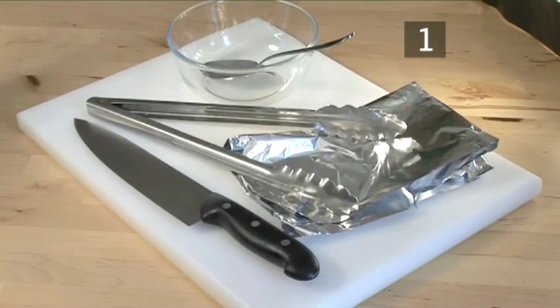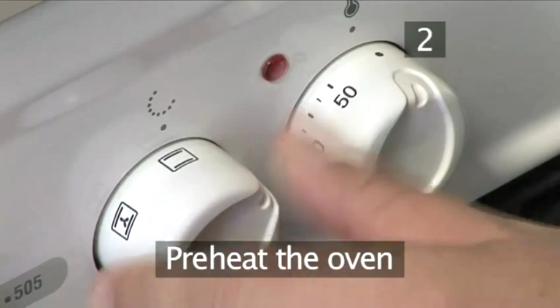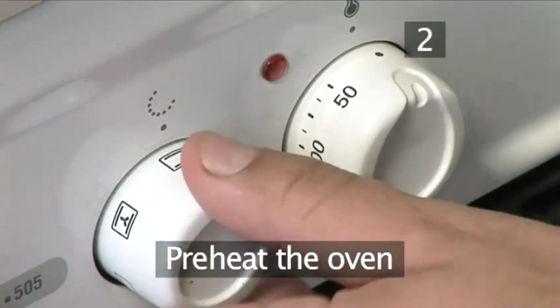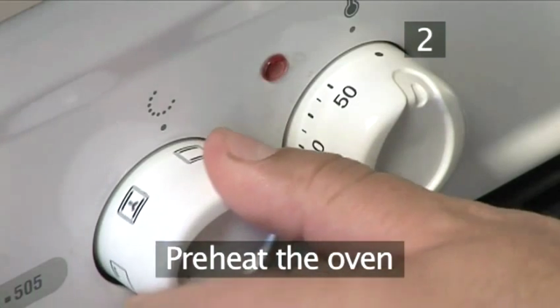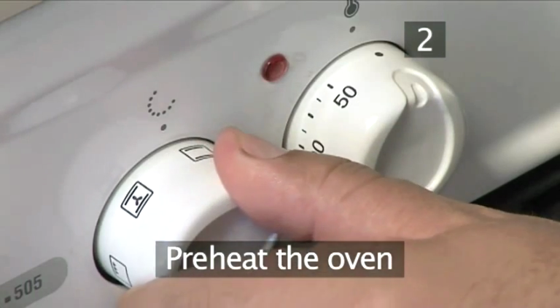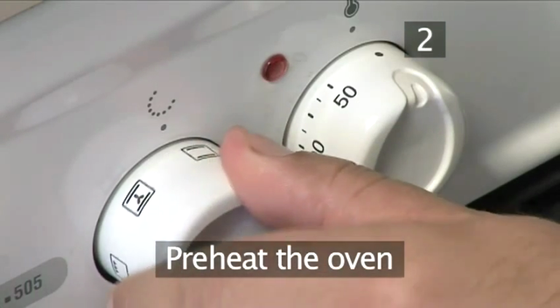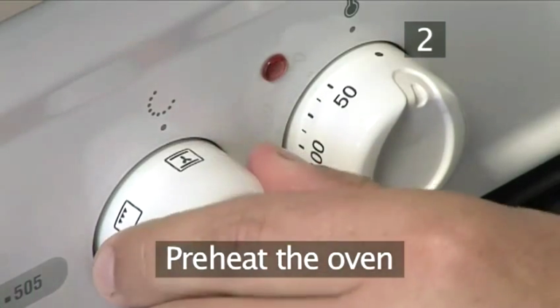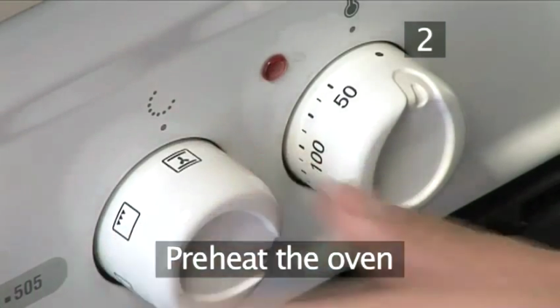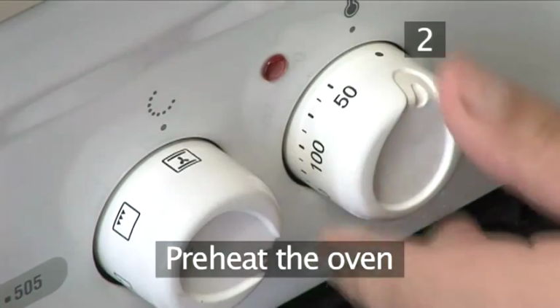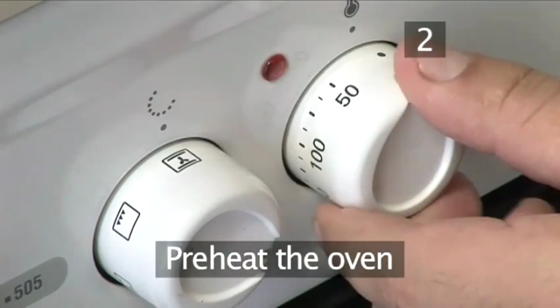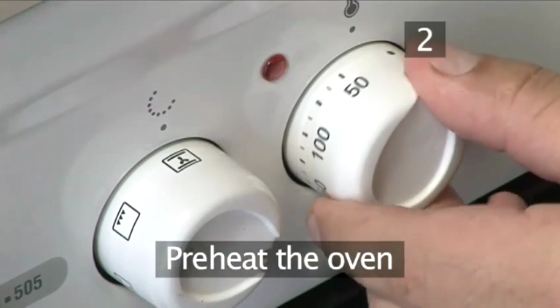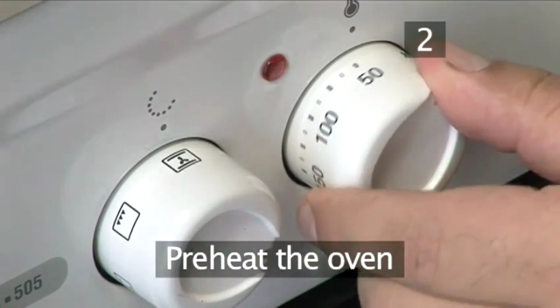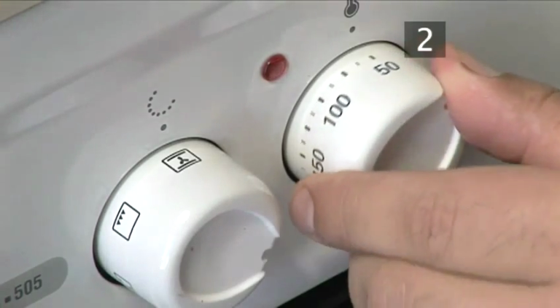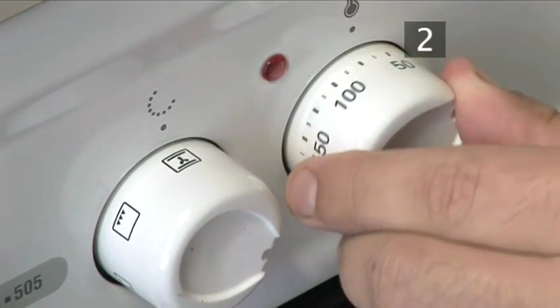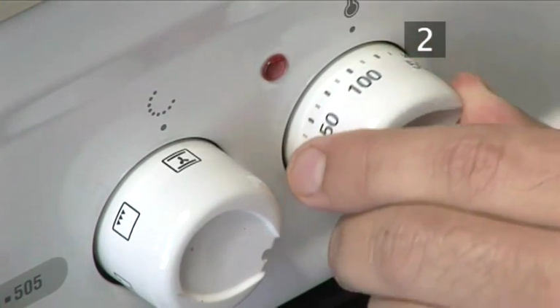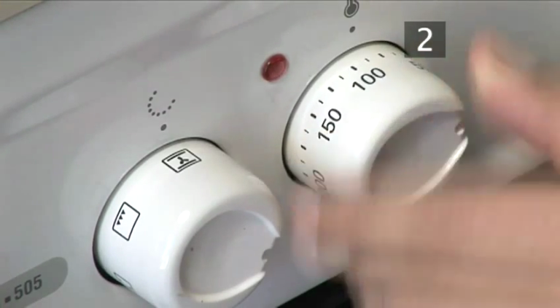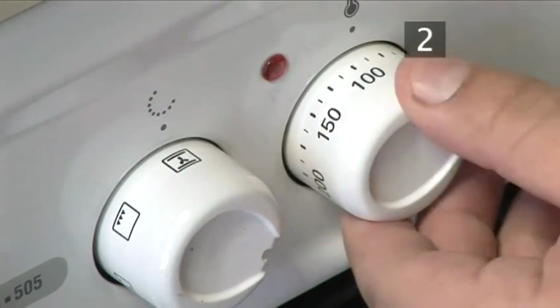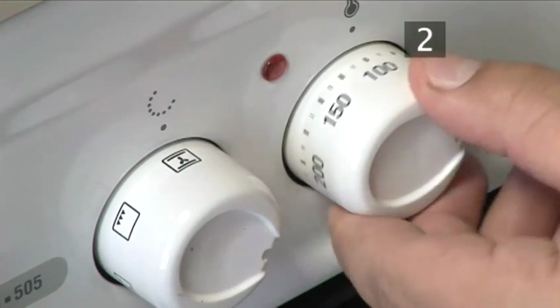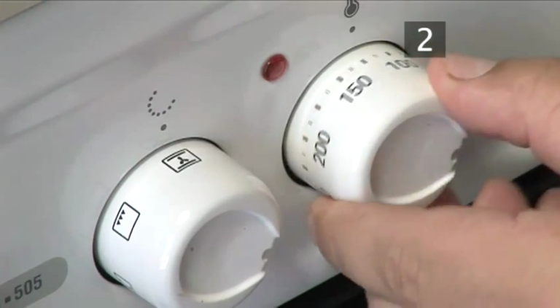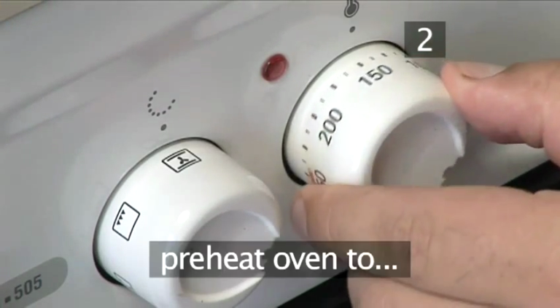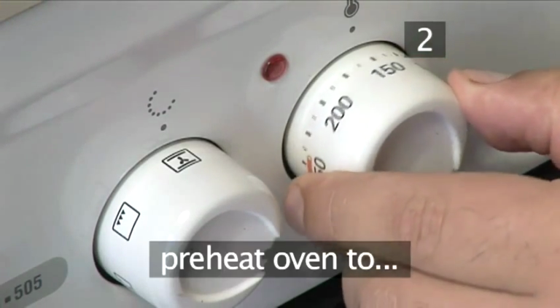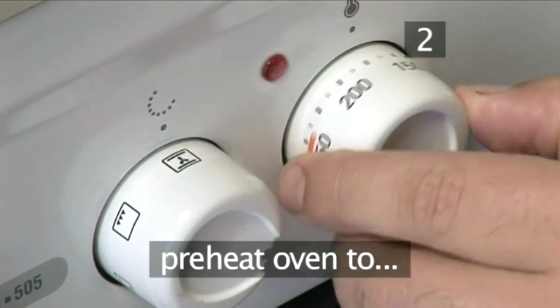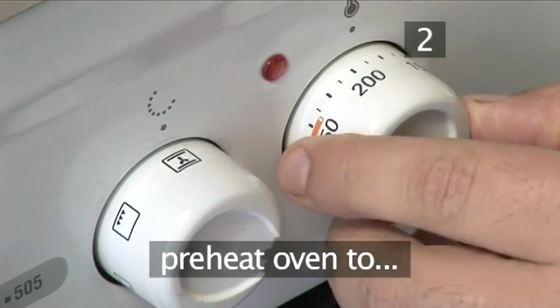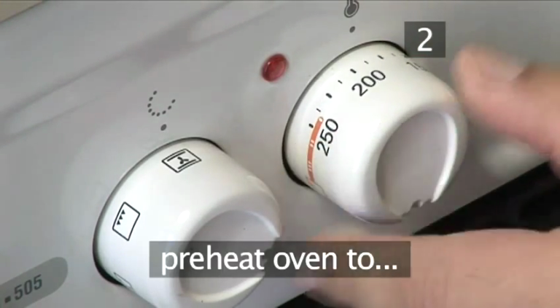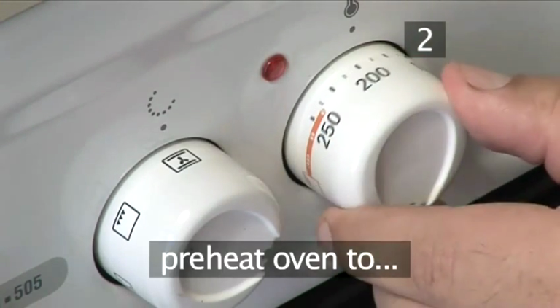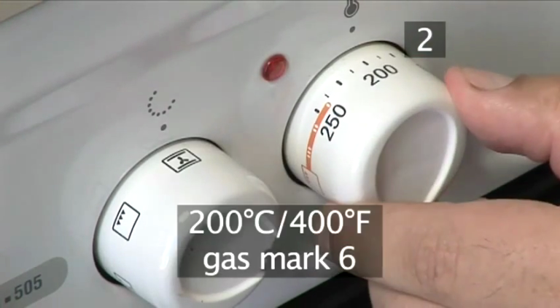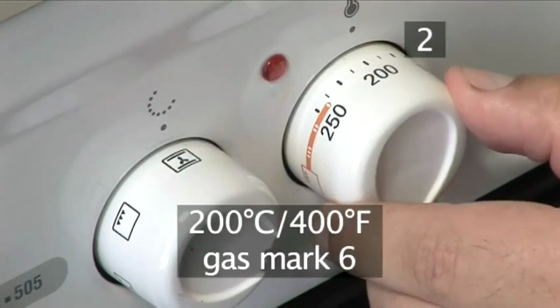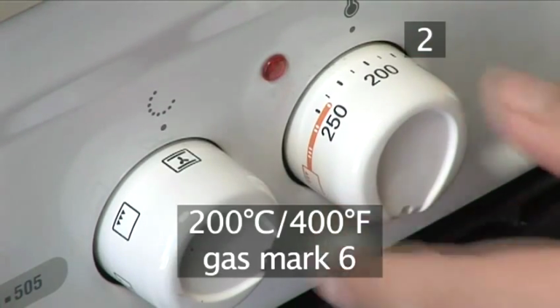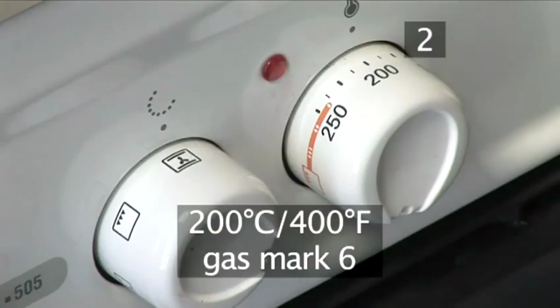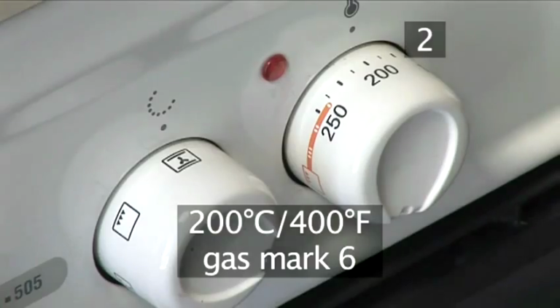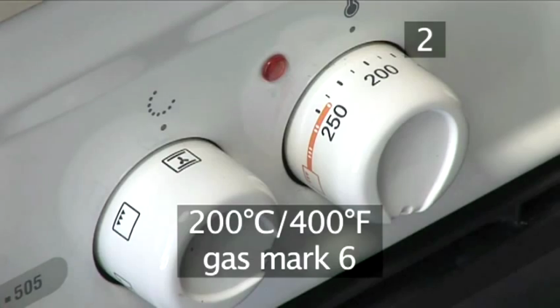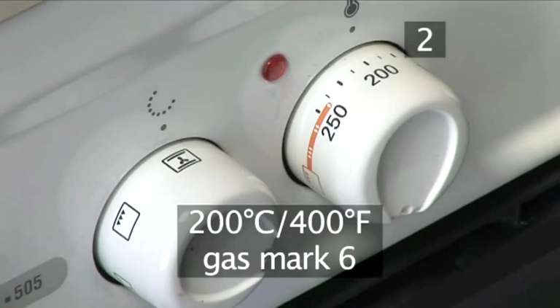Step 2. Pre-heat the oven. Now return to the kitchen and preheat the oven to 200 degrees Celsius.